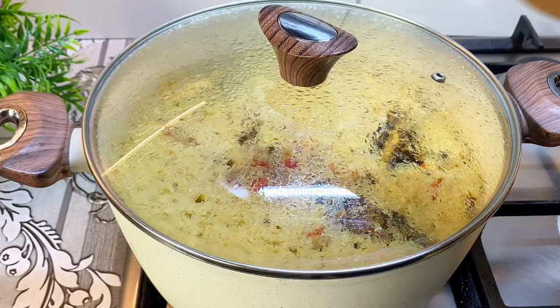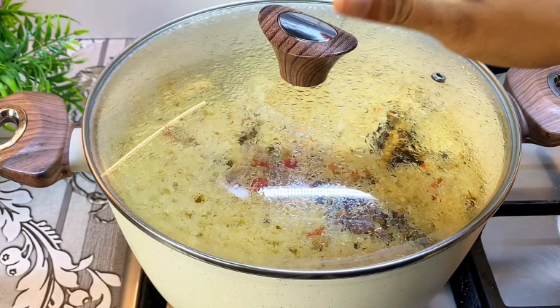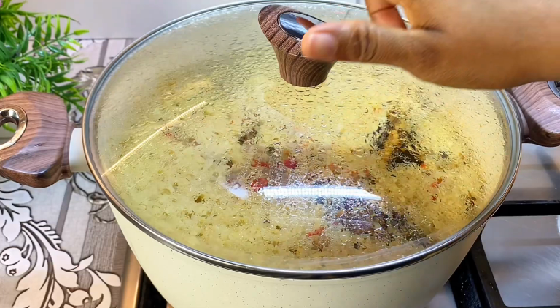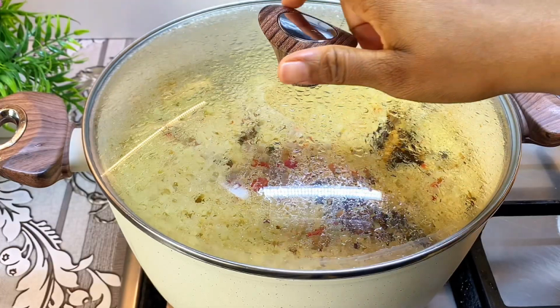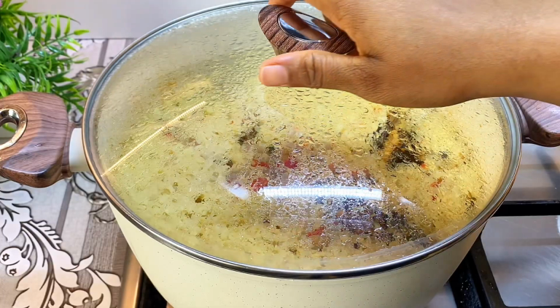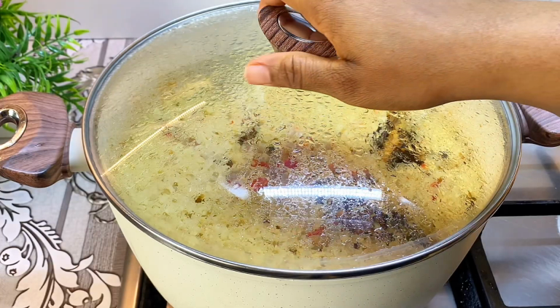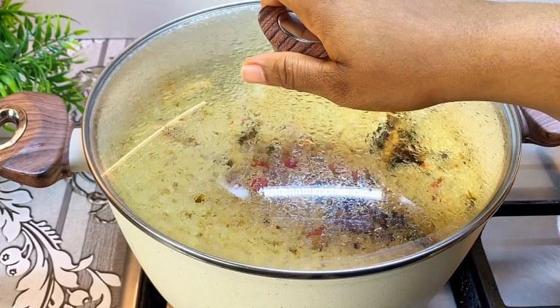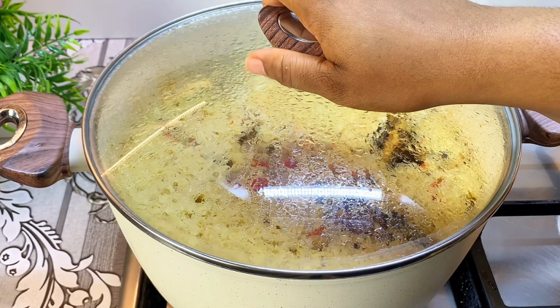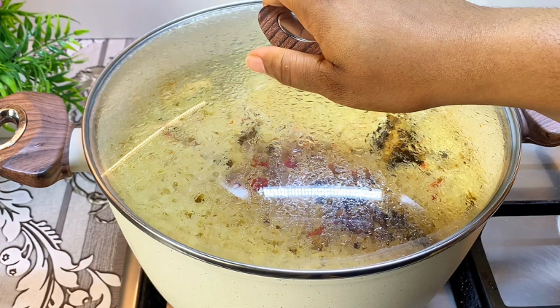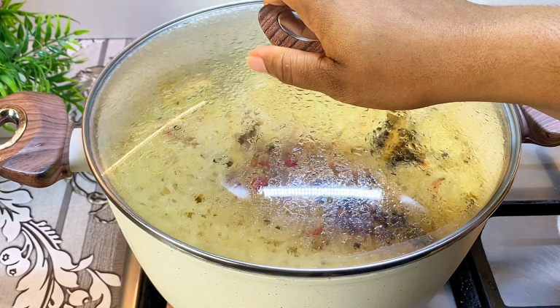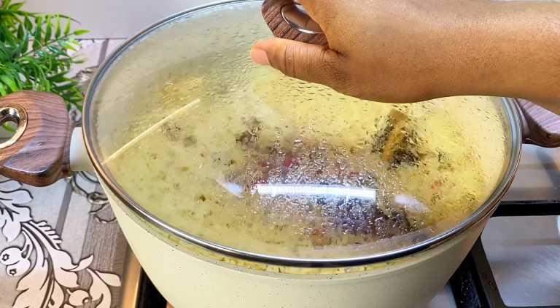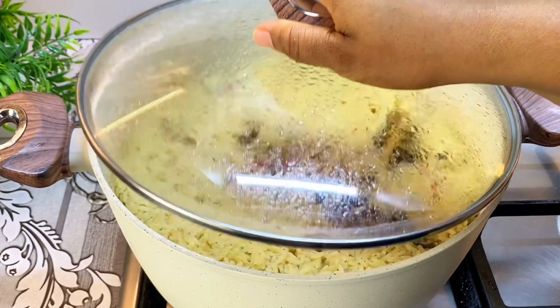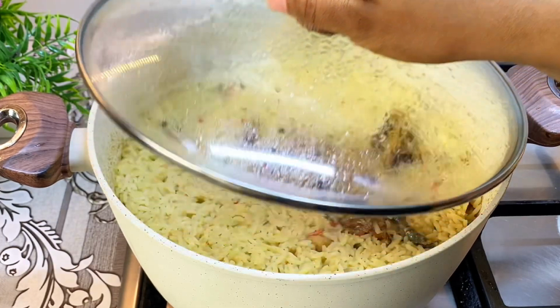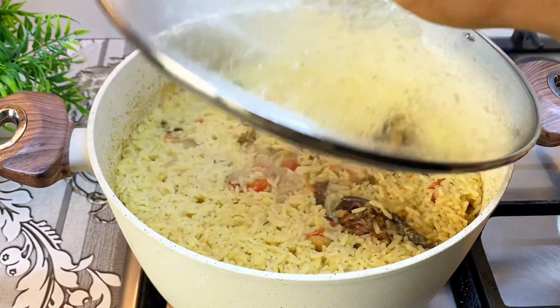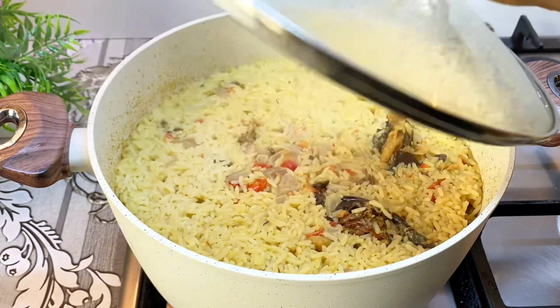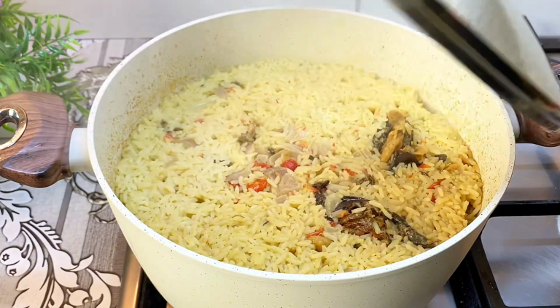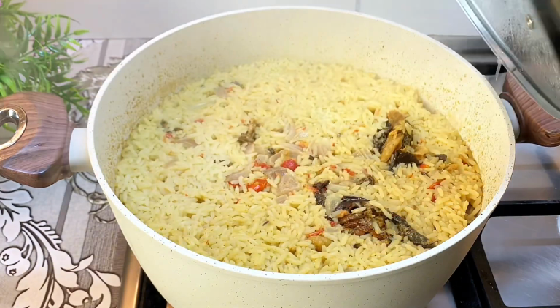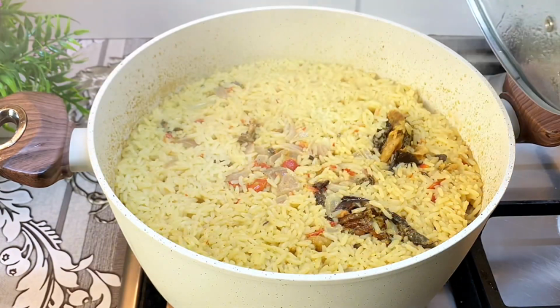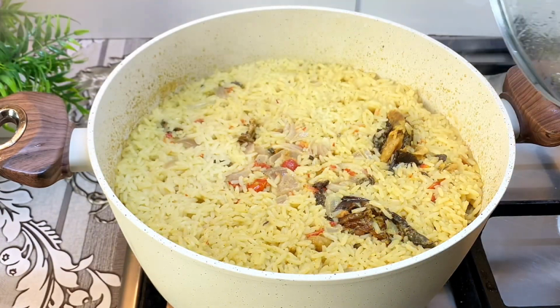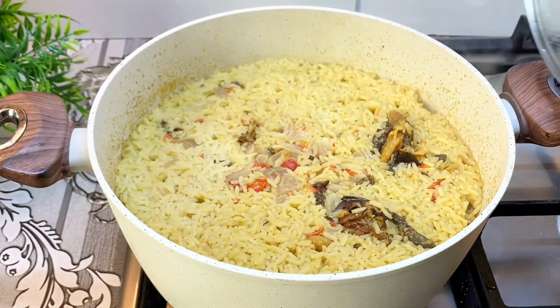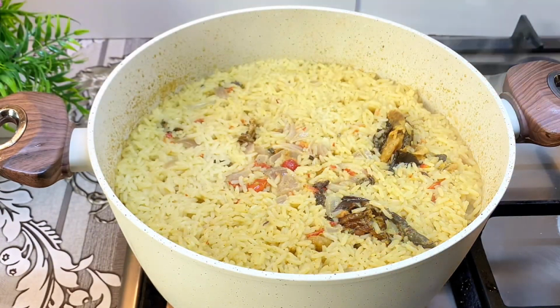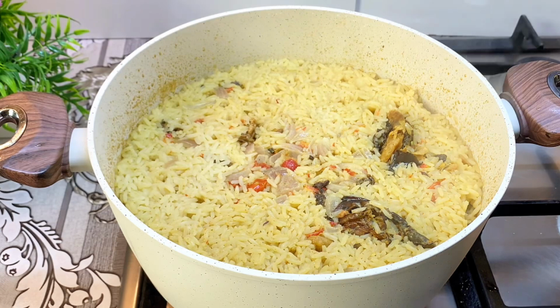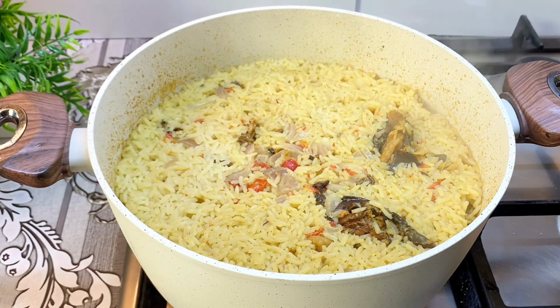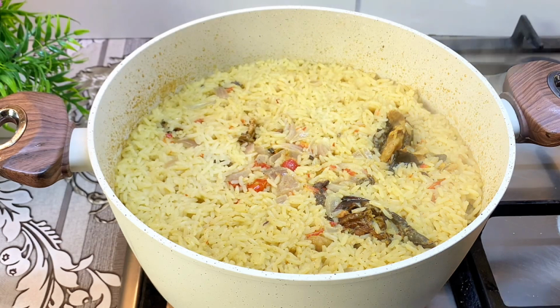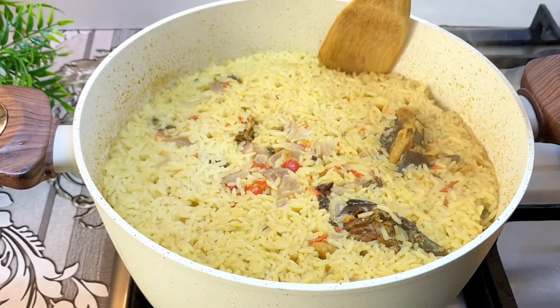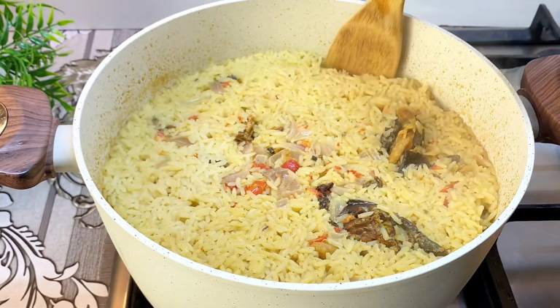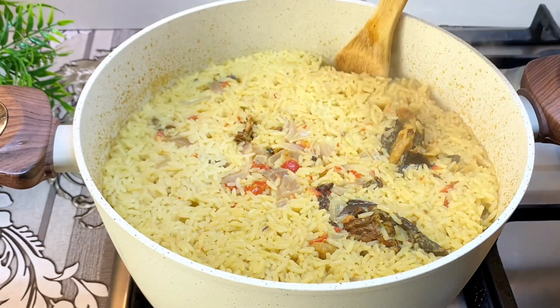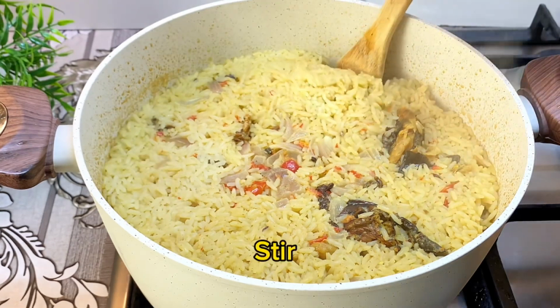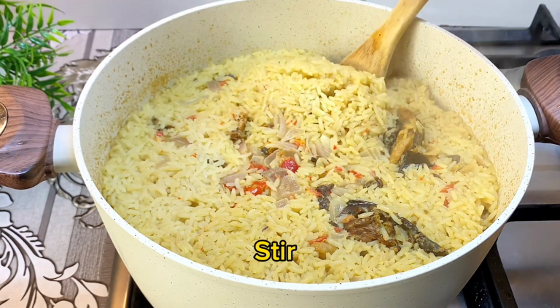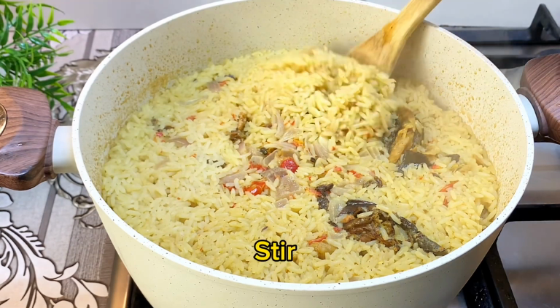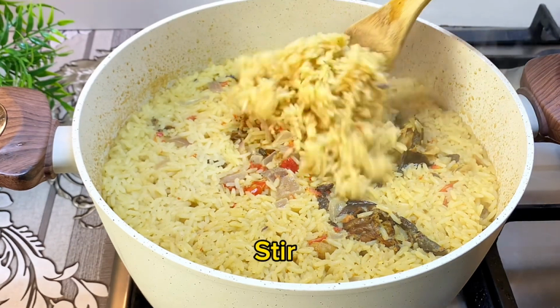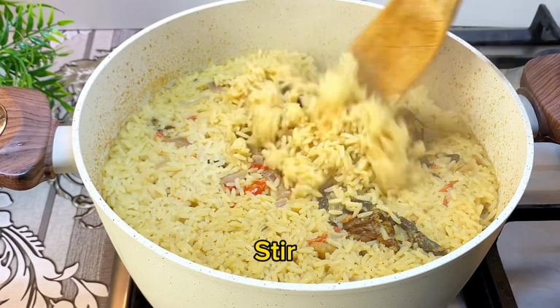This is after 20 minutes and the rice is dry, so I'll go ahead and give it a good stir.